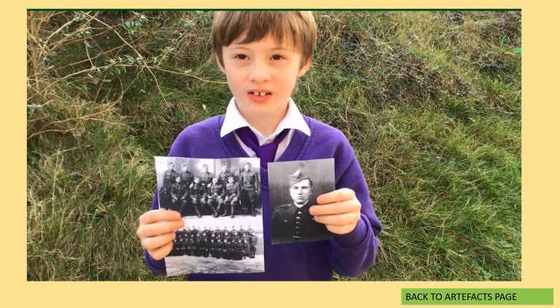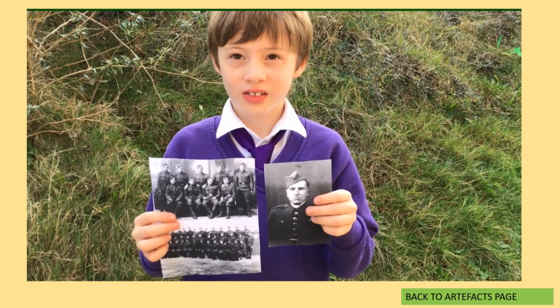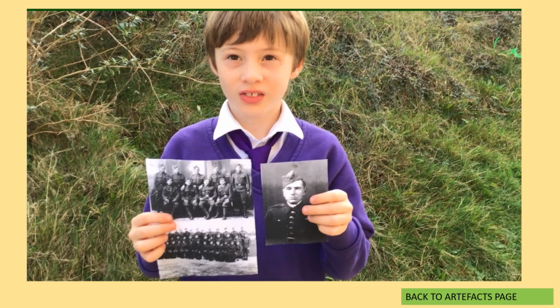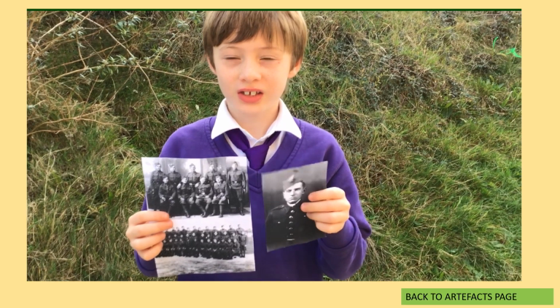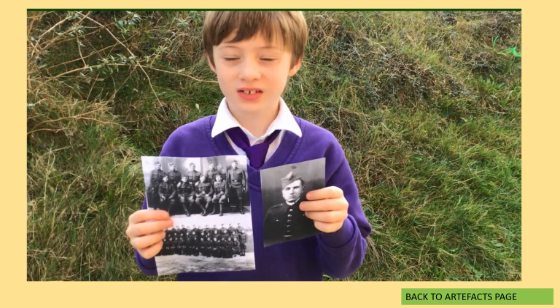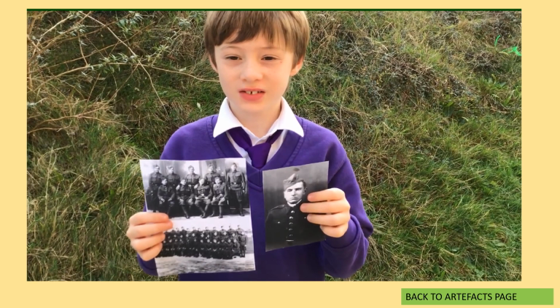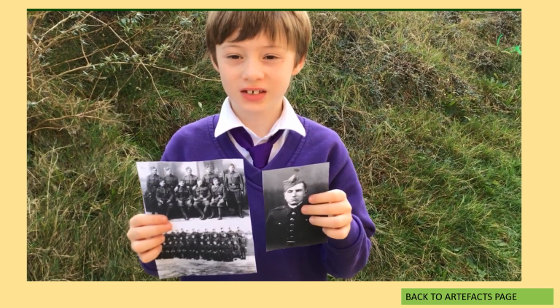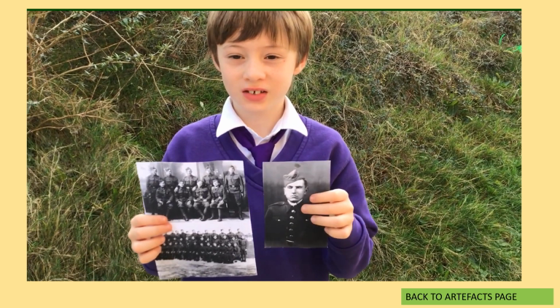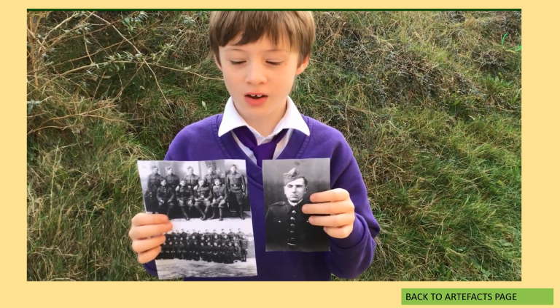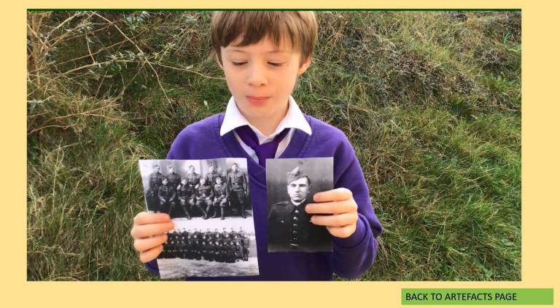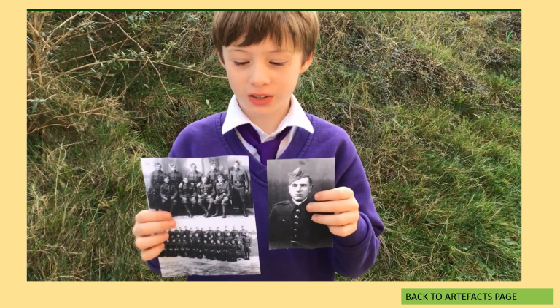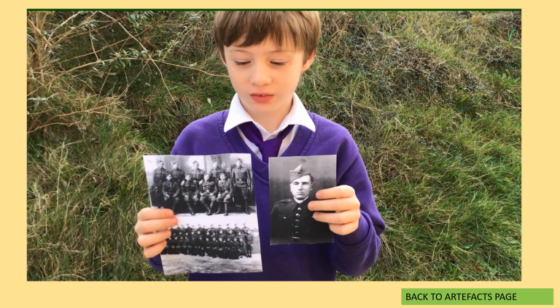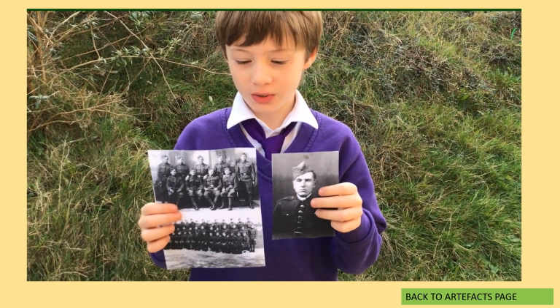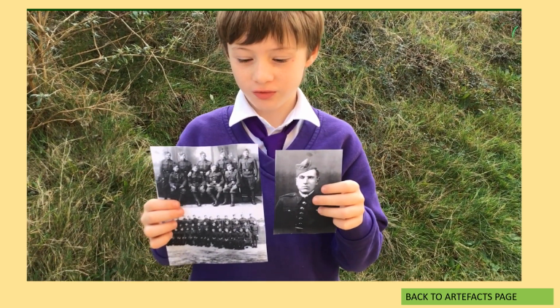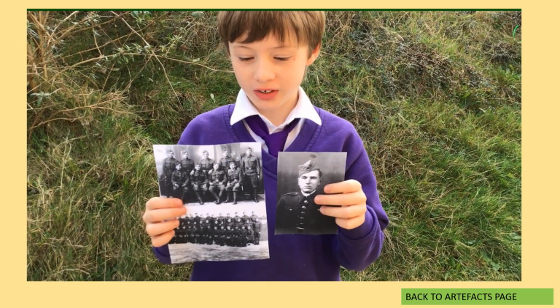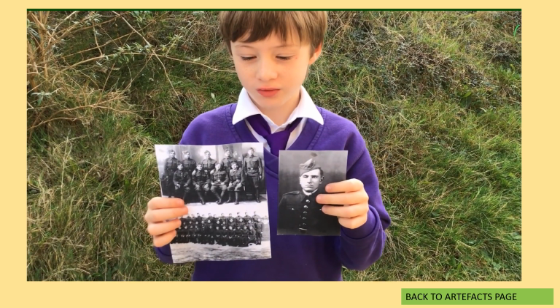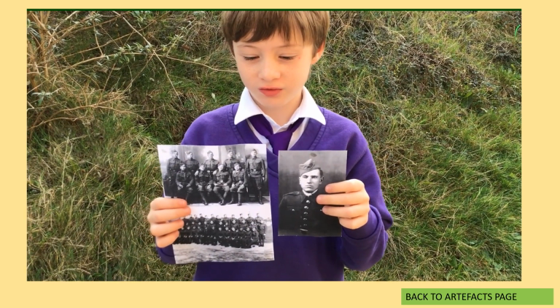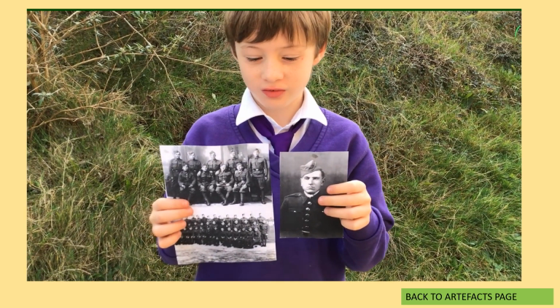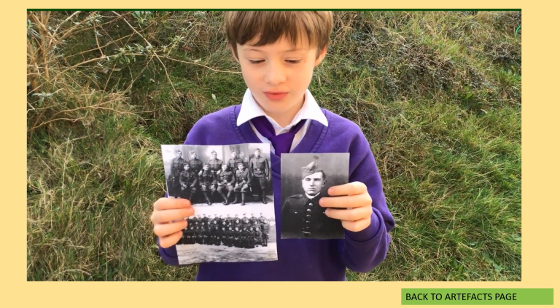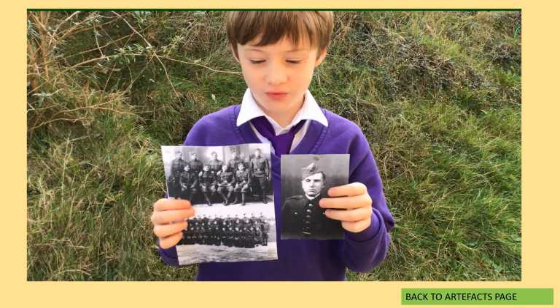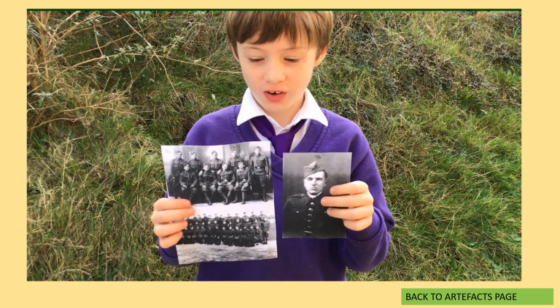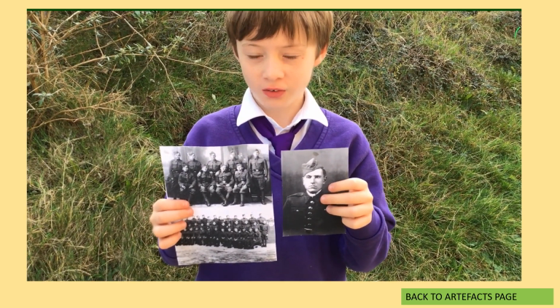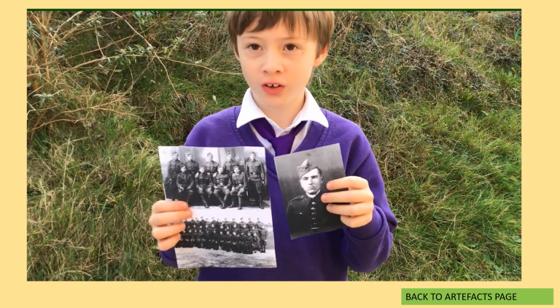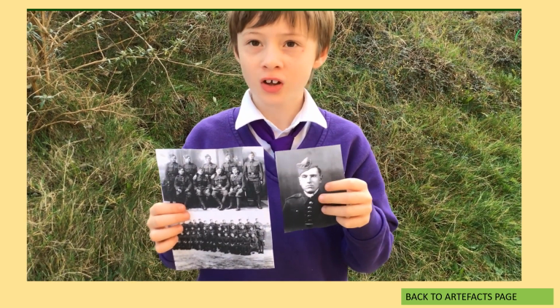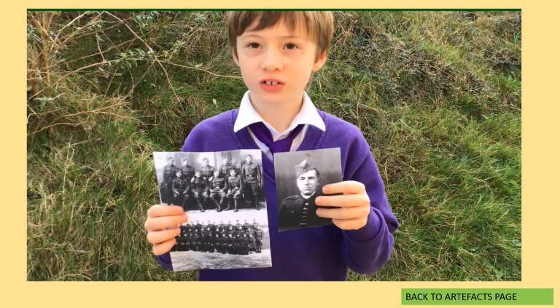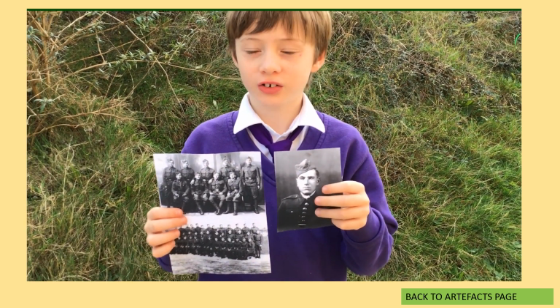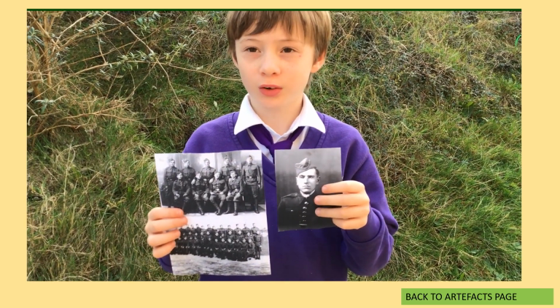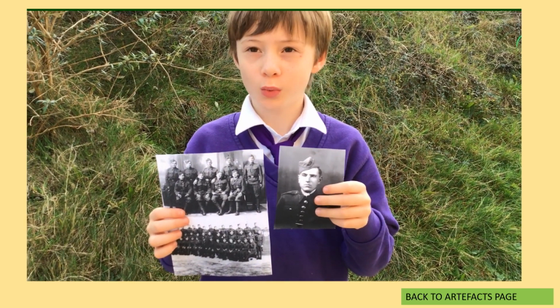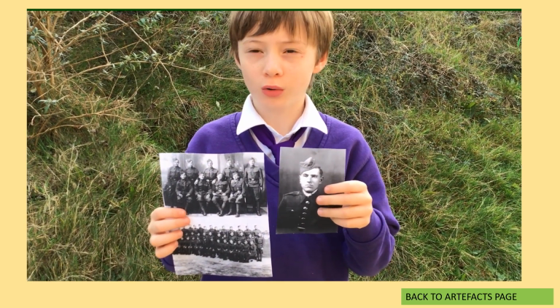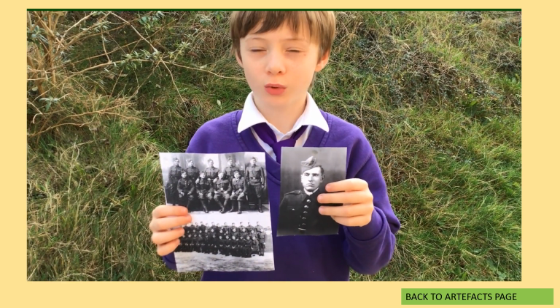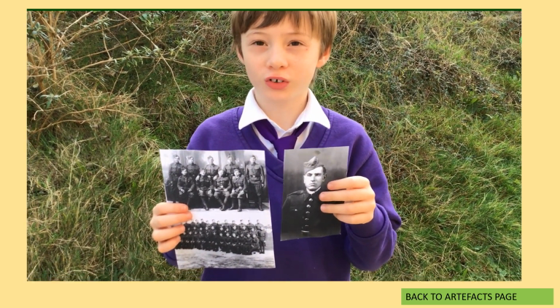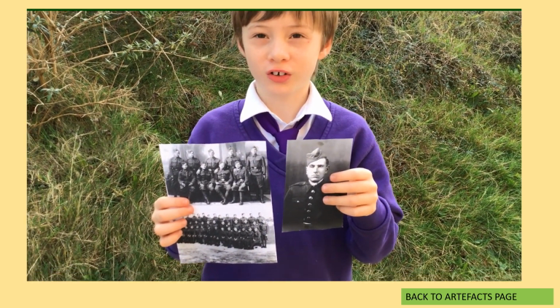This is a picture of my great-grandfather during World War II.